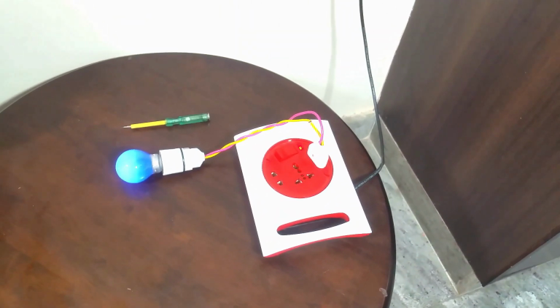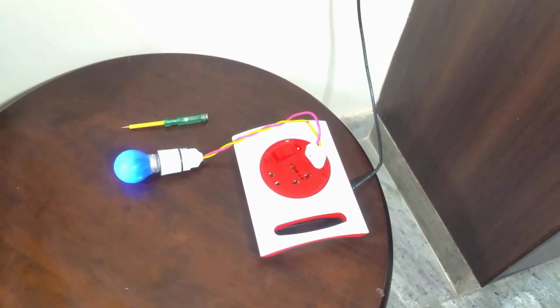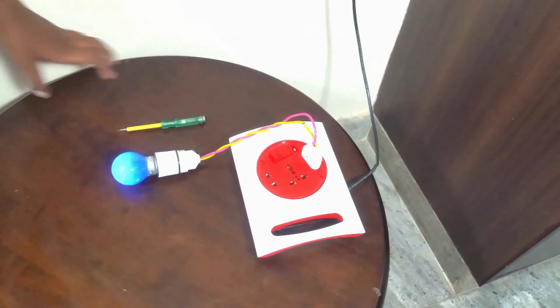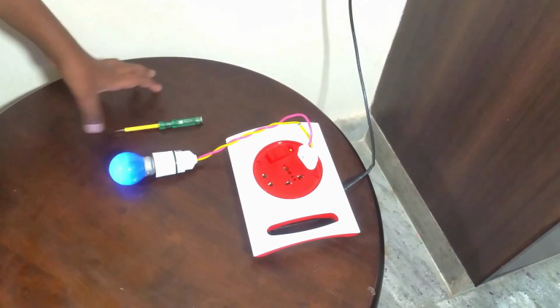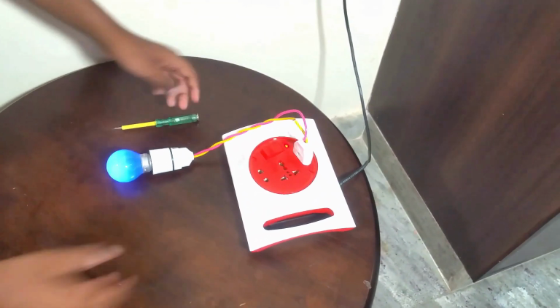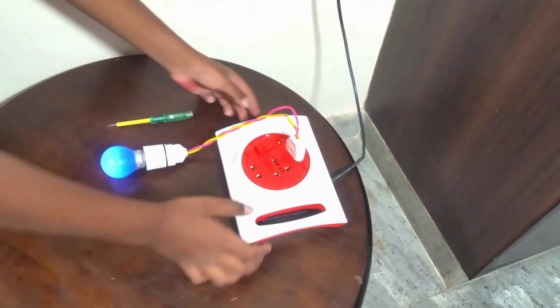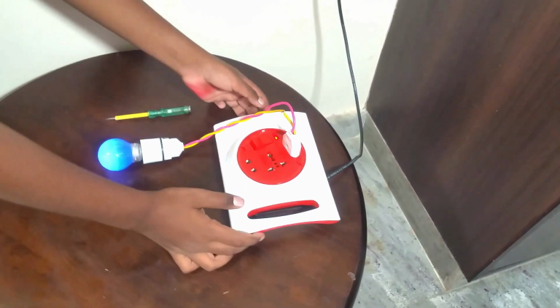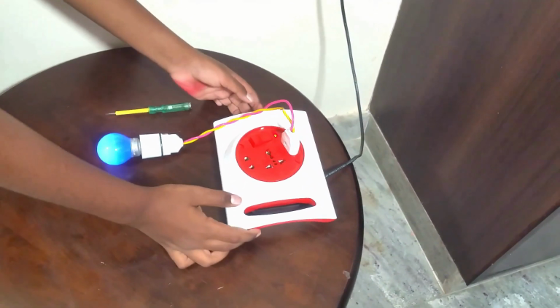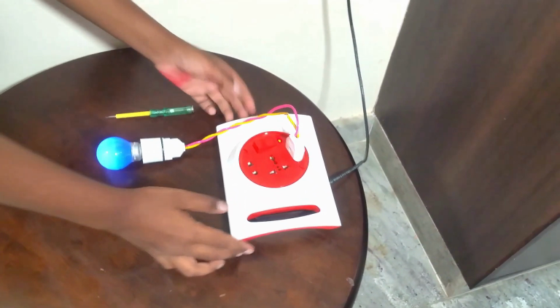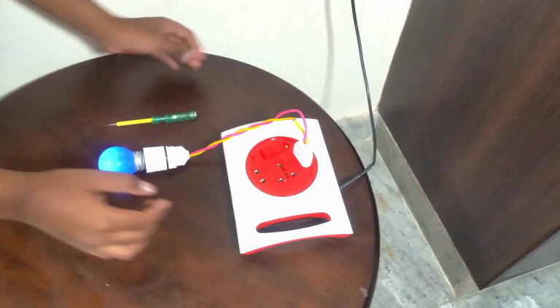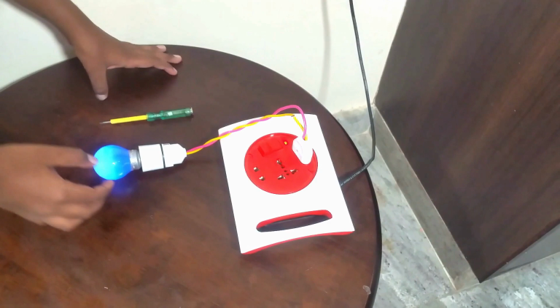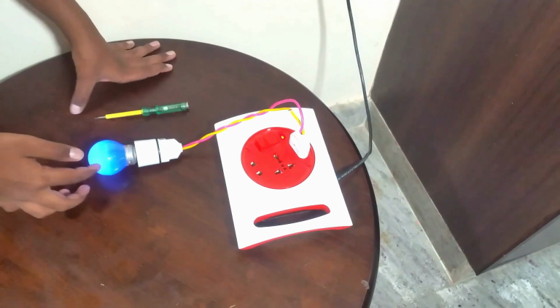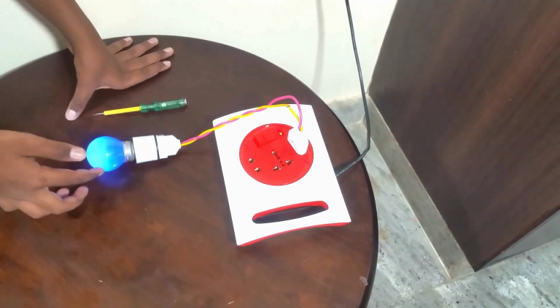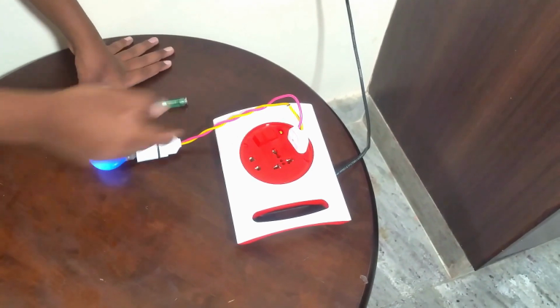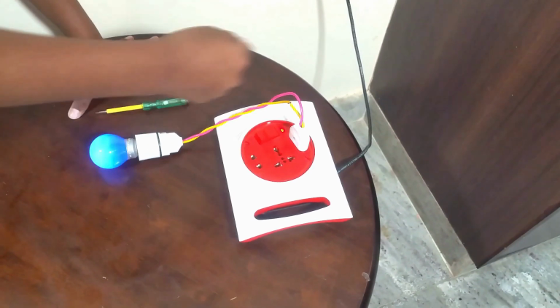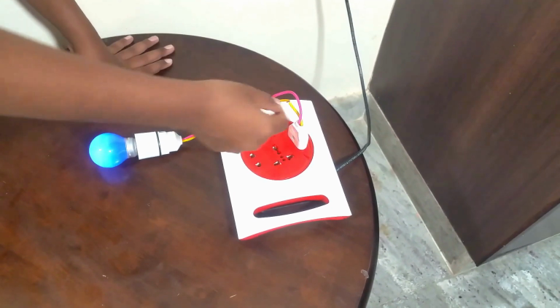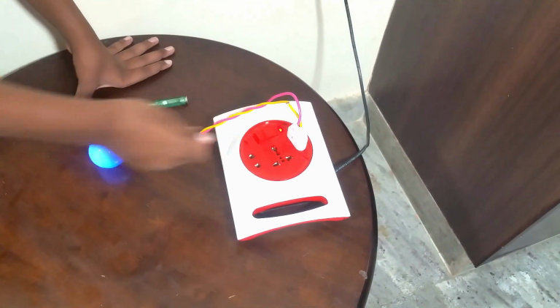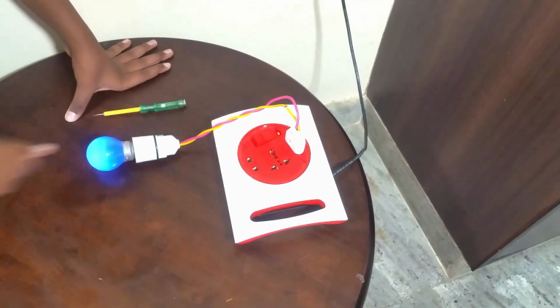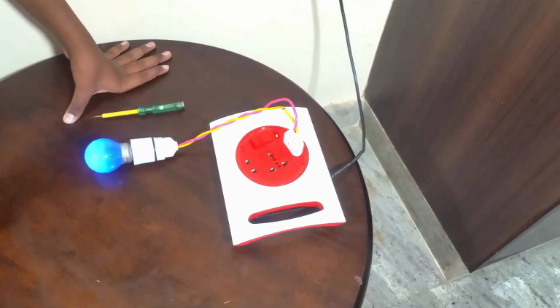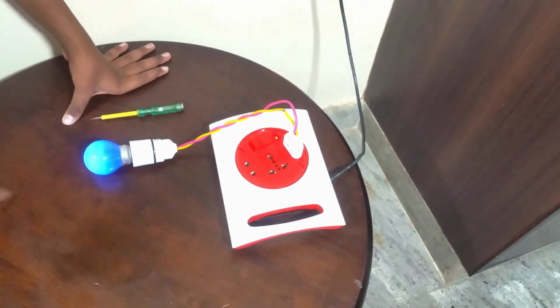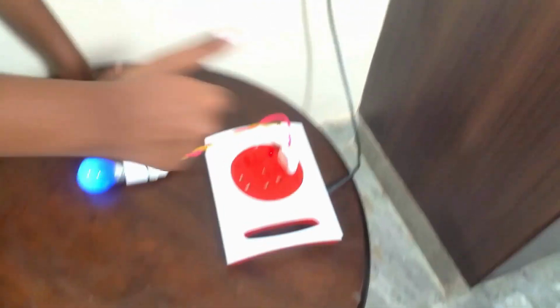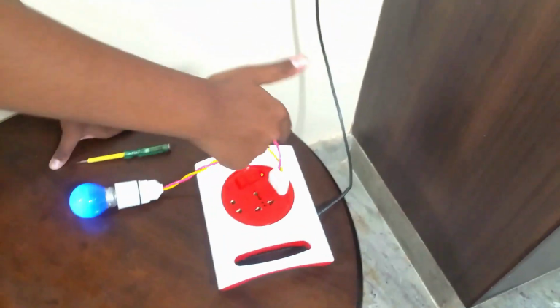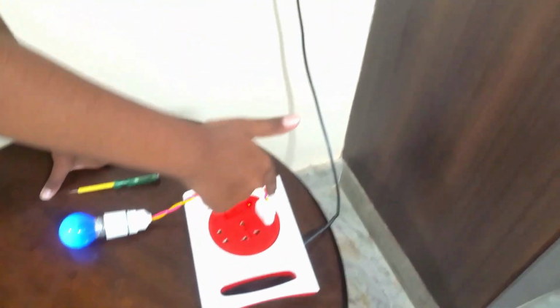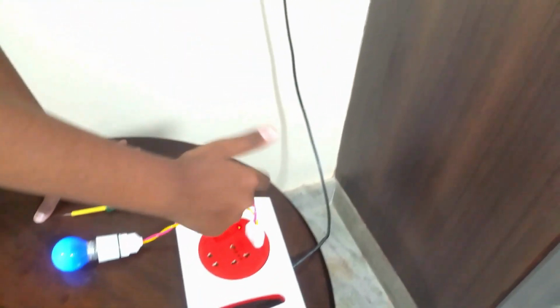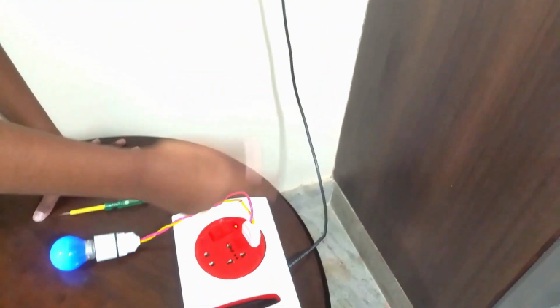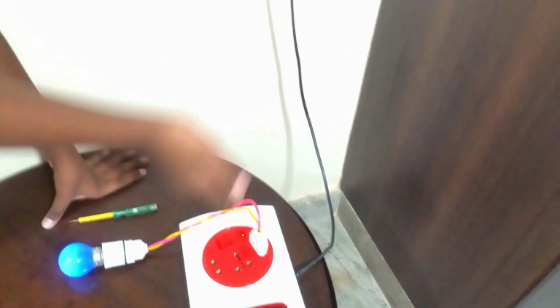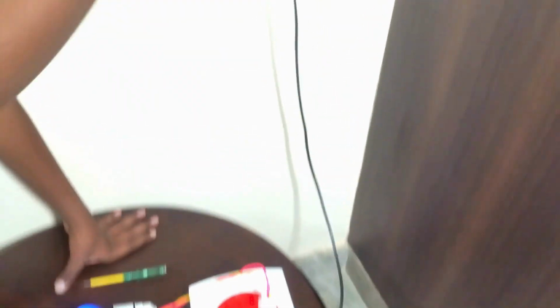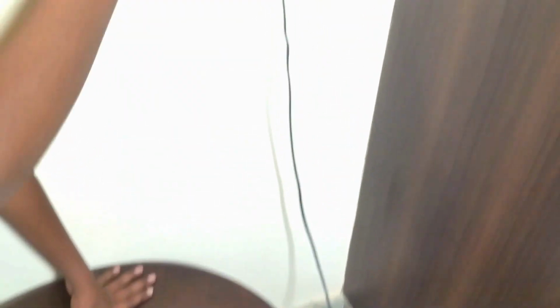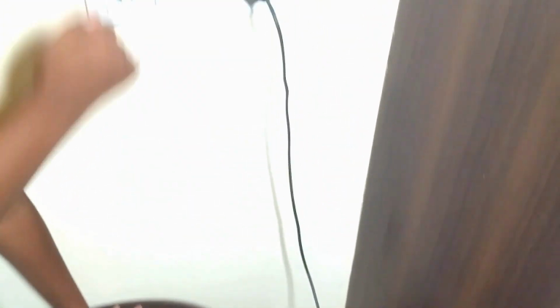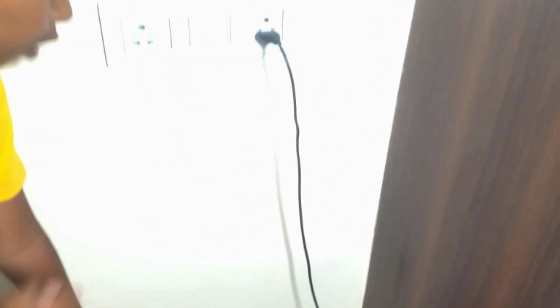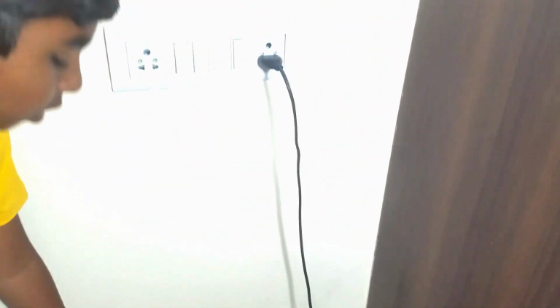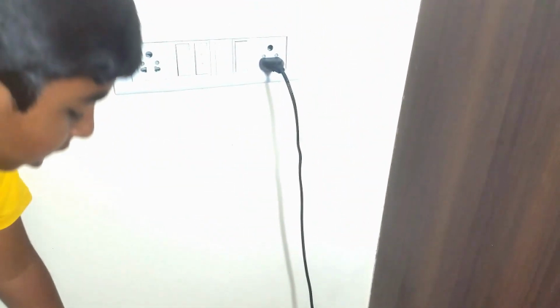So this is an extension box. The light bulb is connected to the extension box, and the extension box is connected to the wall outlet.